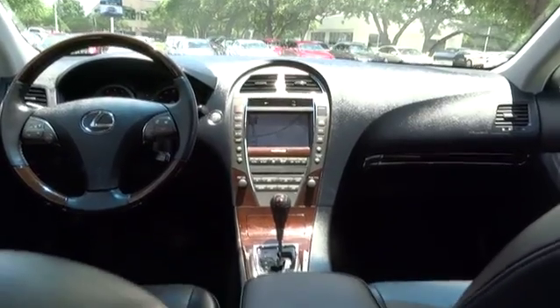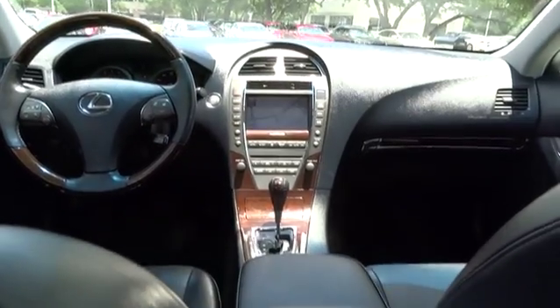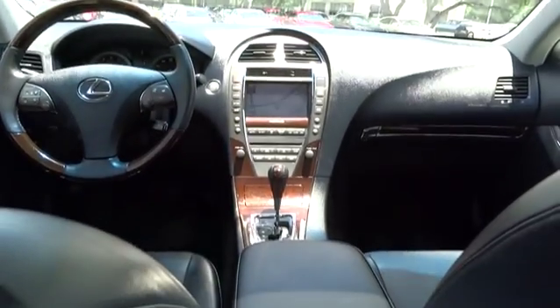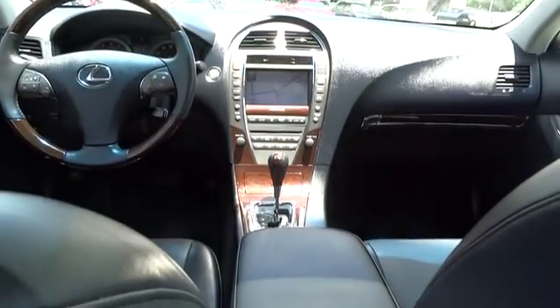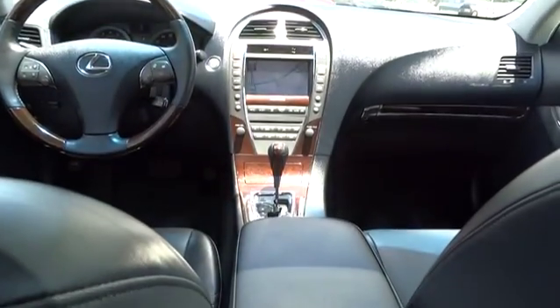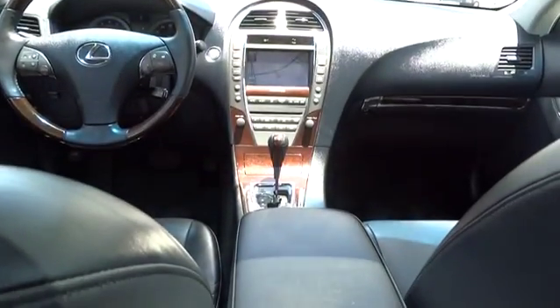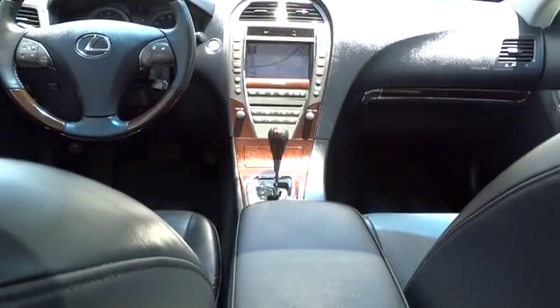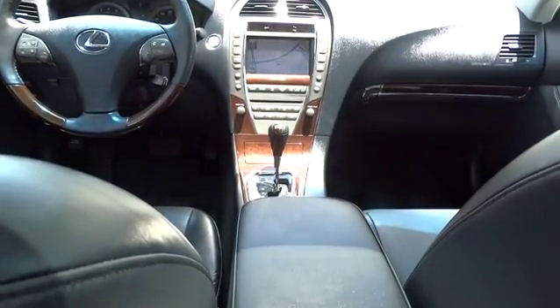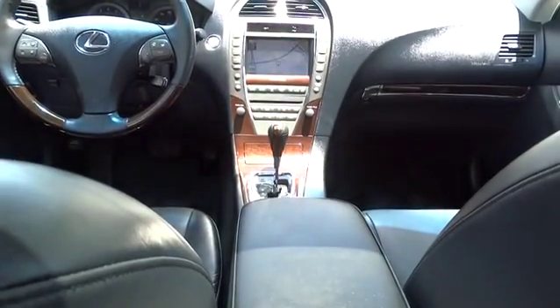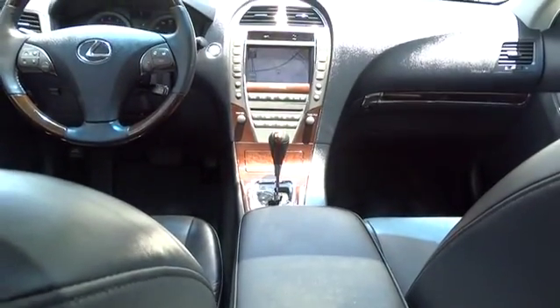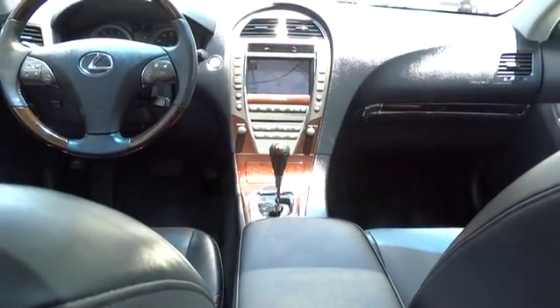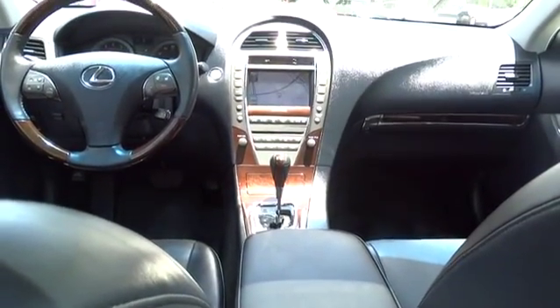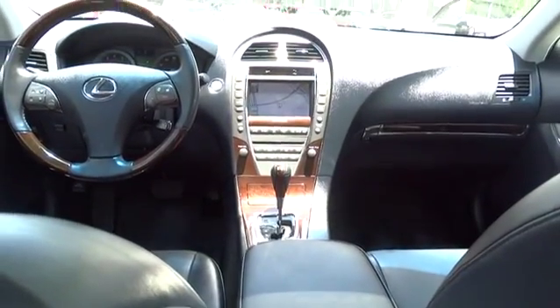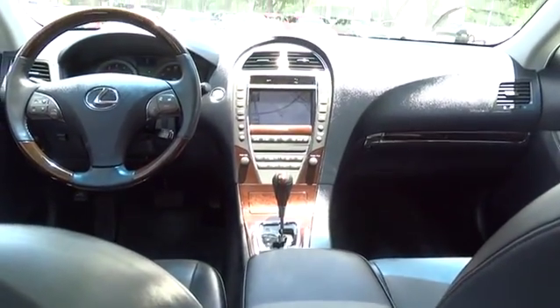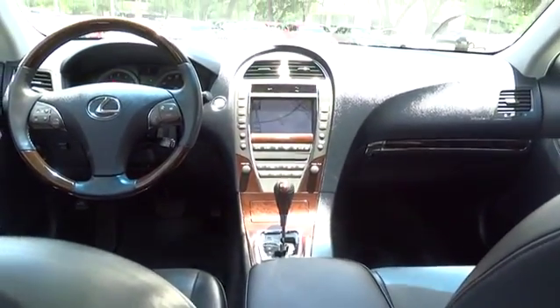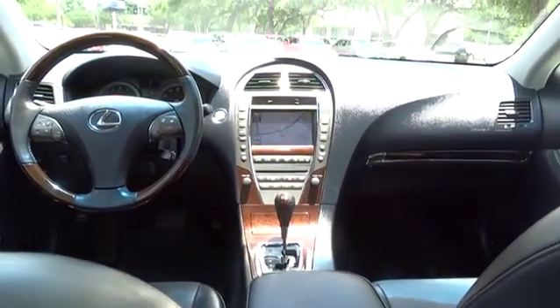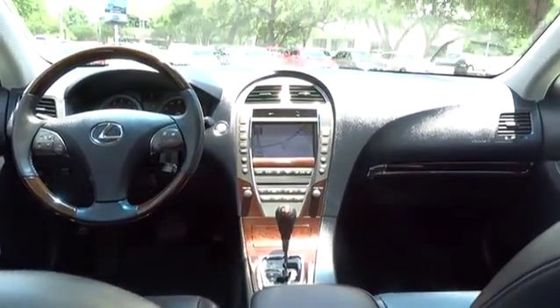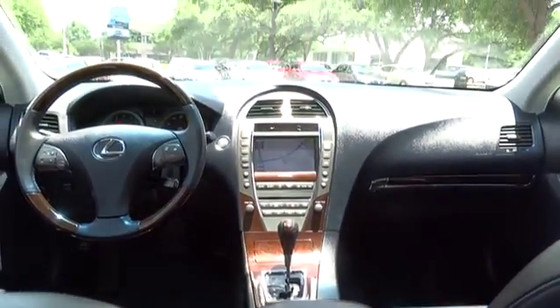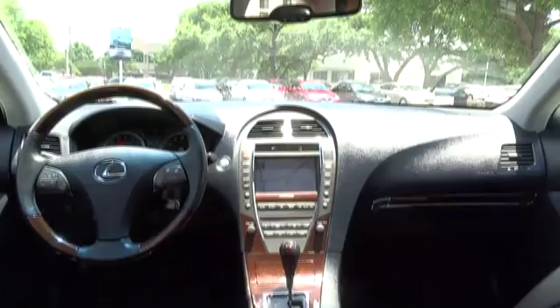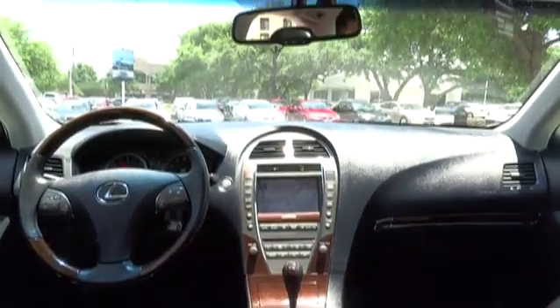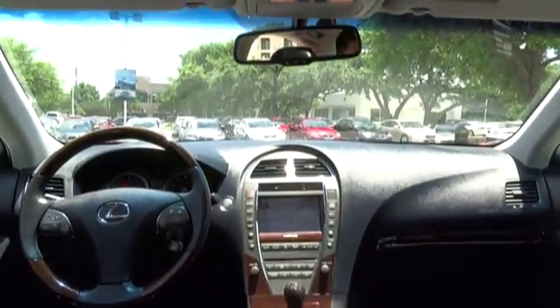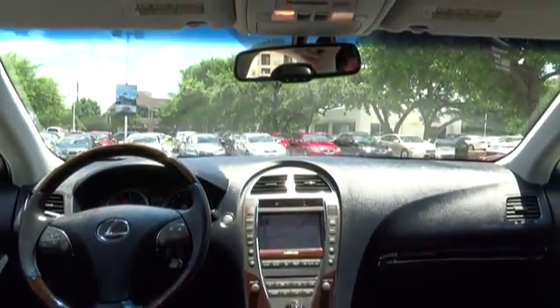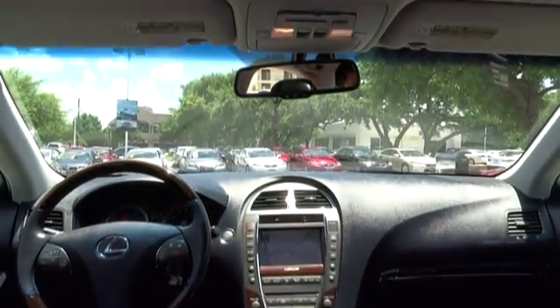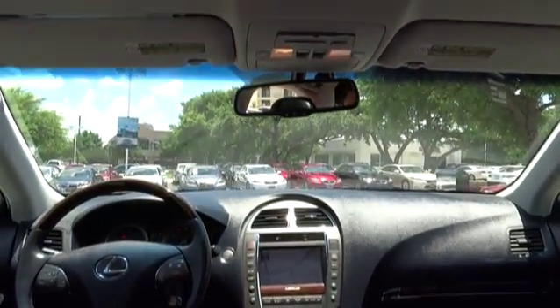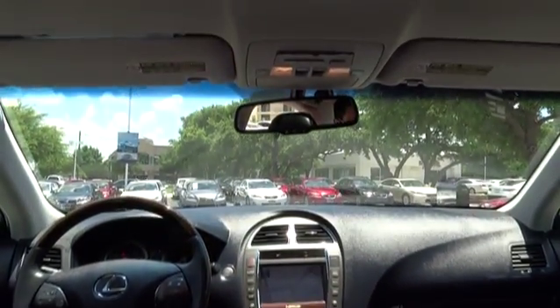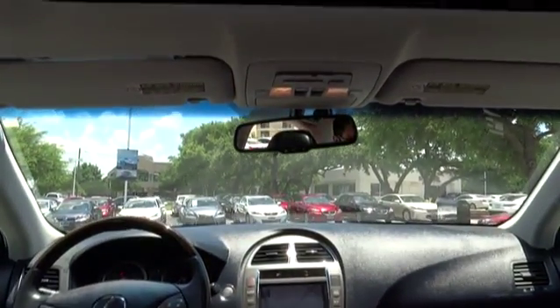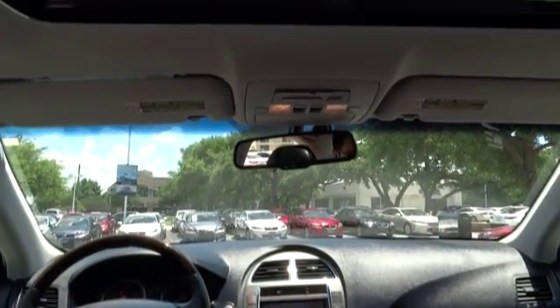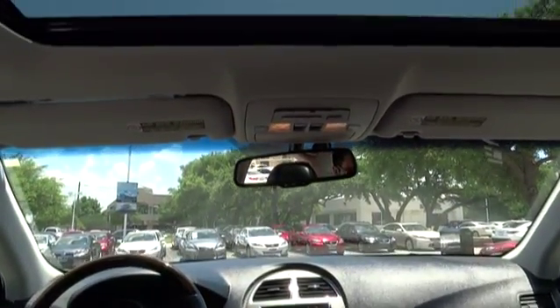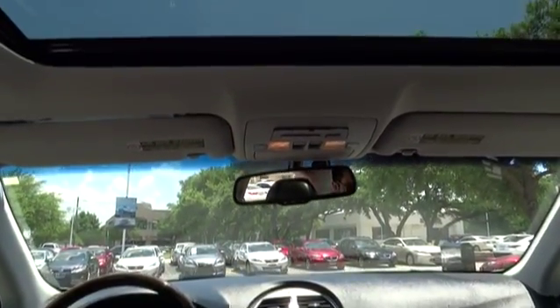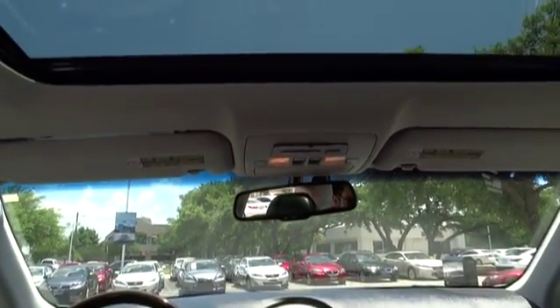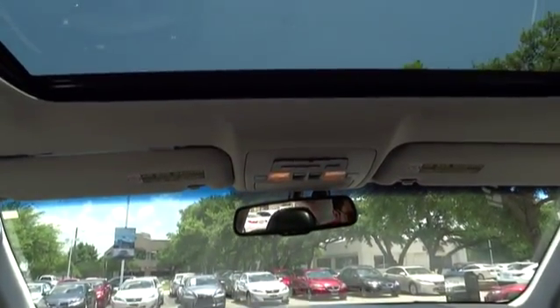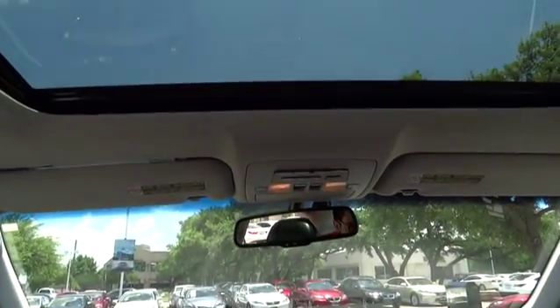Rear defrost. This vehicle is CARFAX certified one owner and qualifies for CARFAX buy-back guarantee. Come take a test drive today.